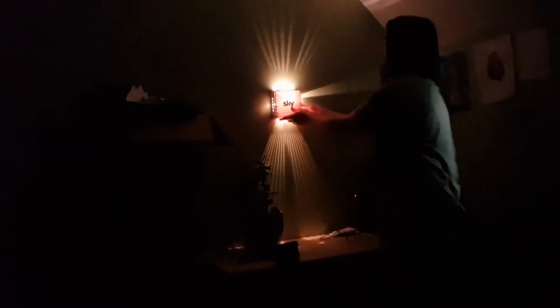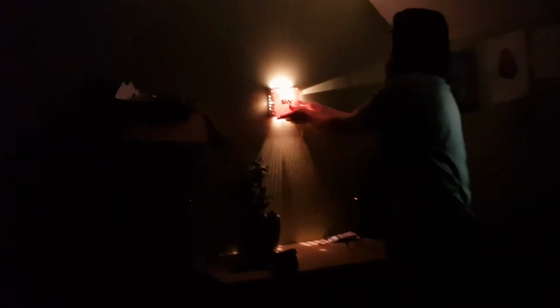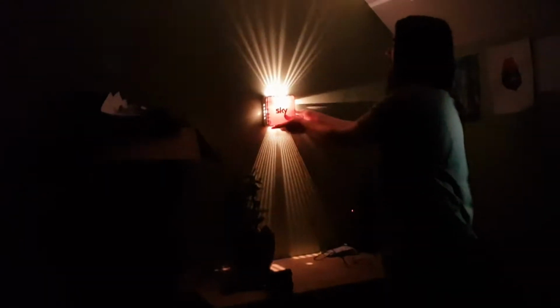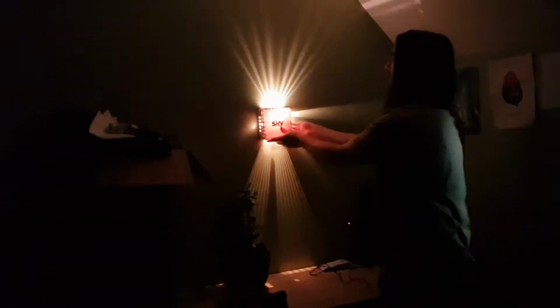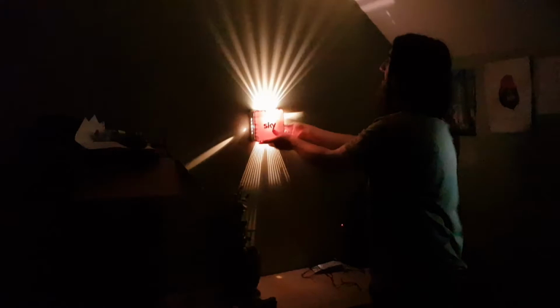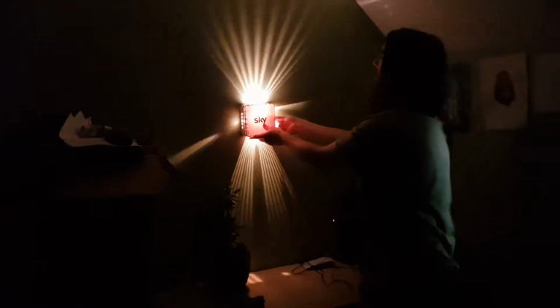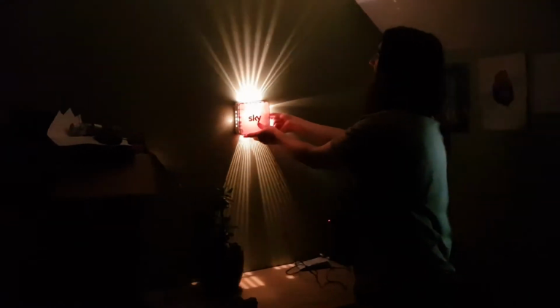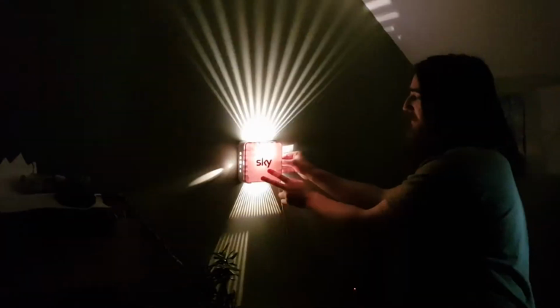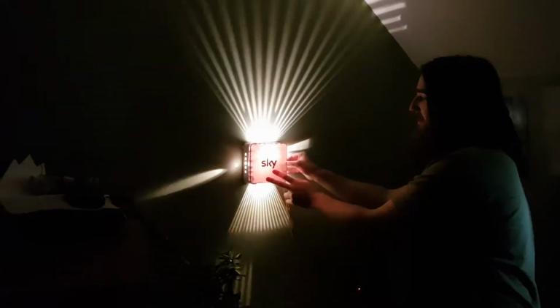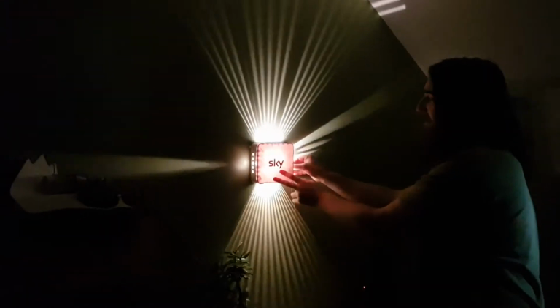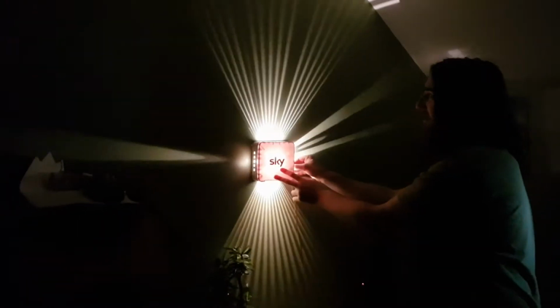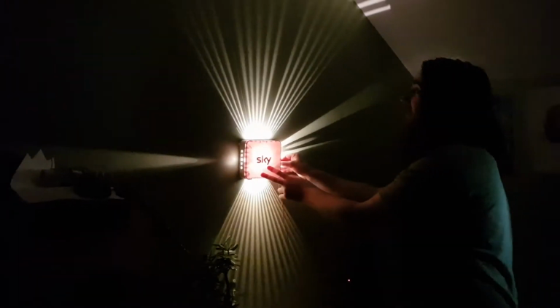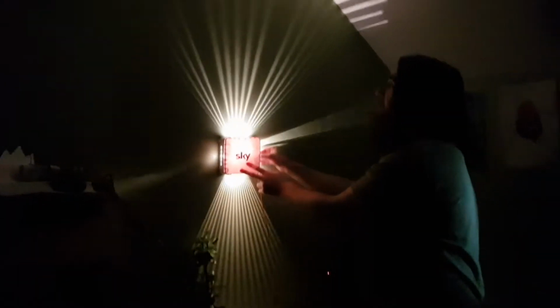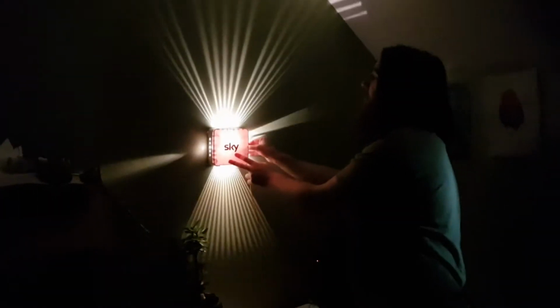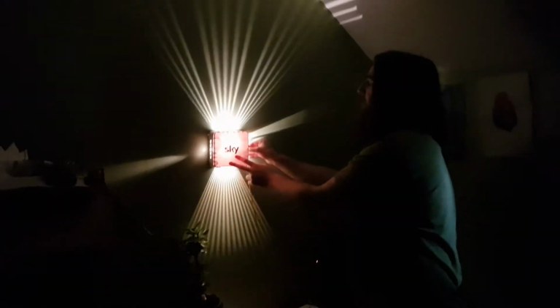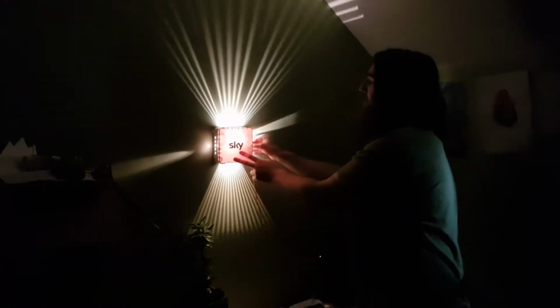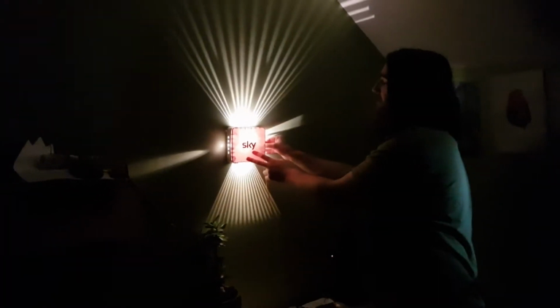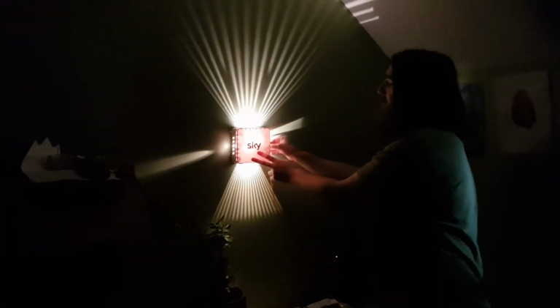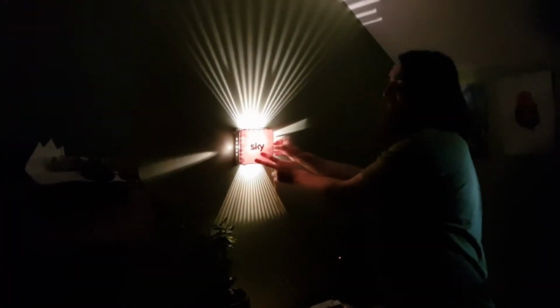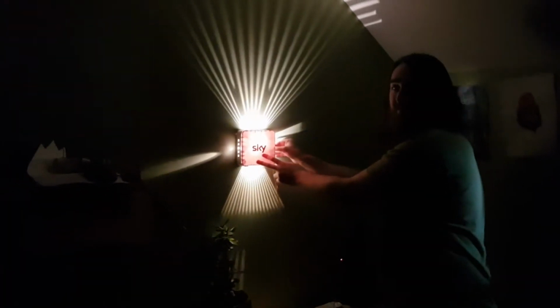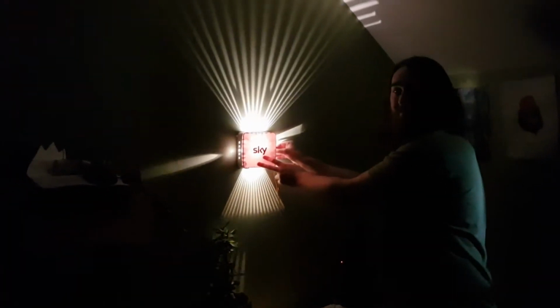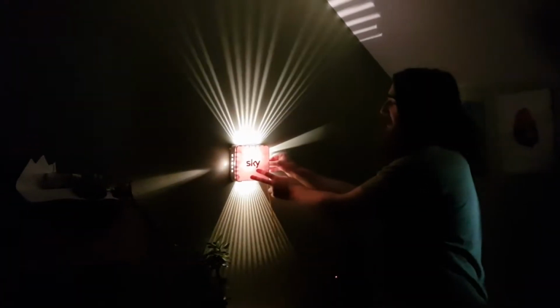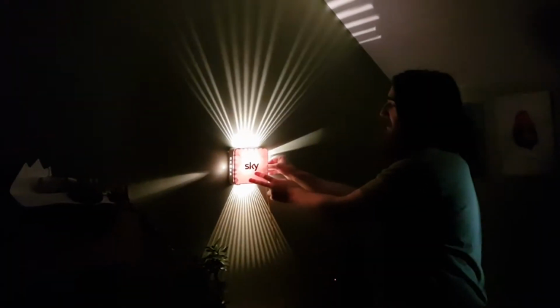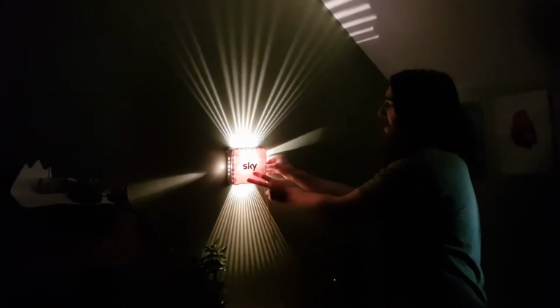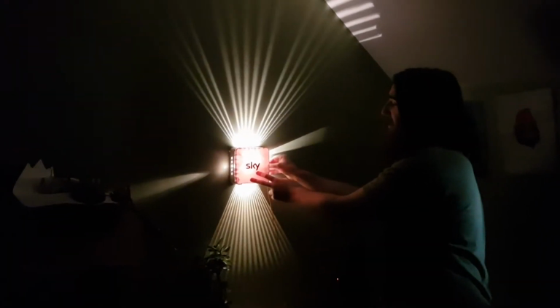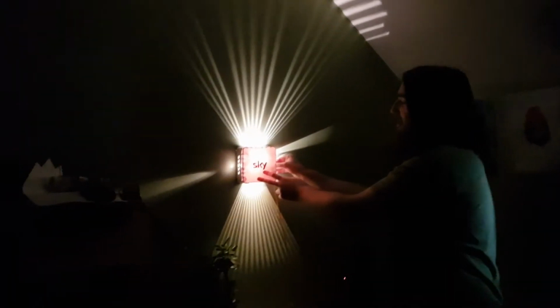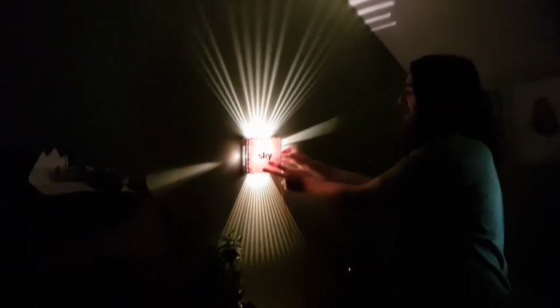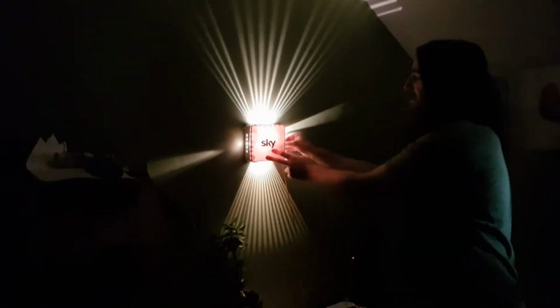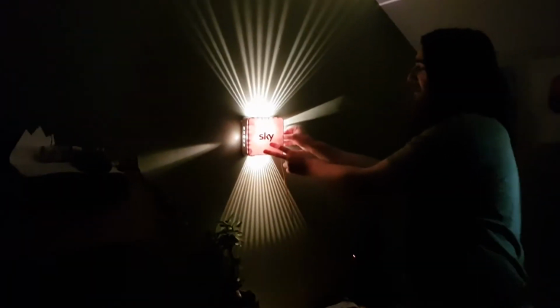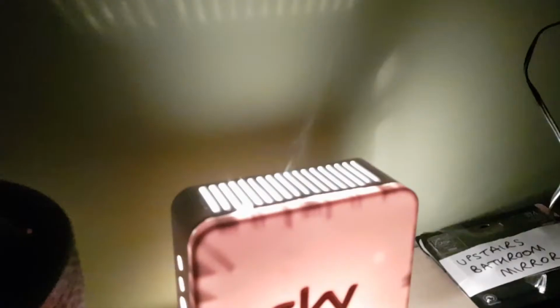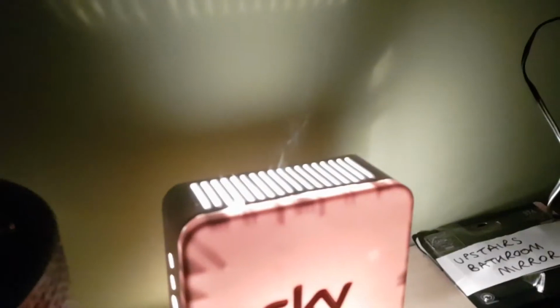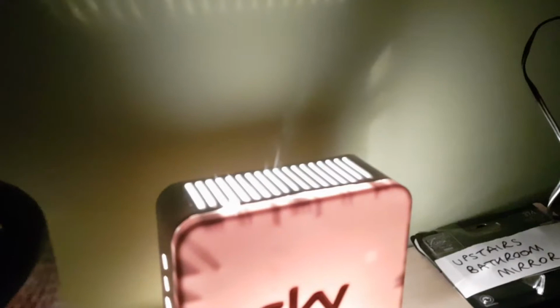Whoa, that looks so cool! Yeah, see that - I think we should make it properly. So that's an actual light that you can just have? It's on fire.